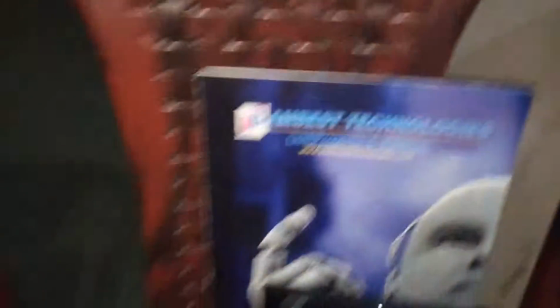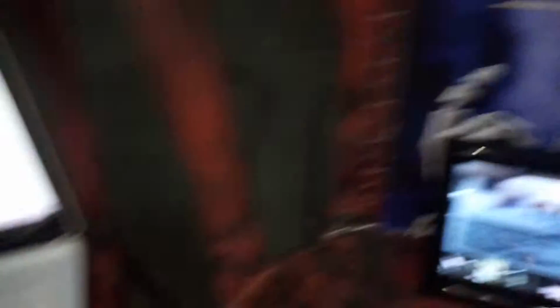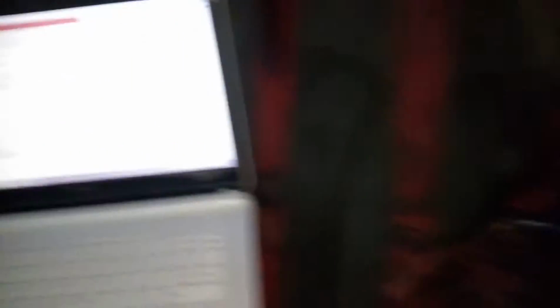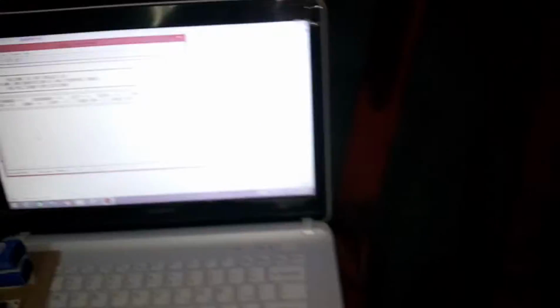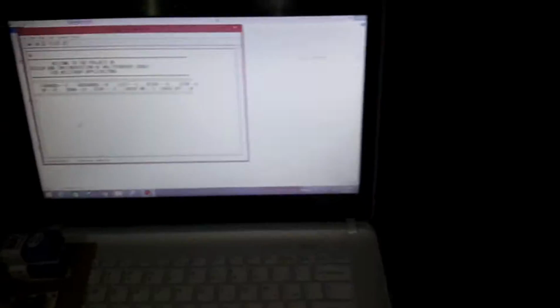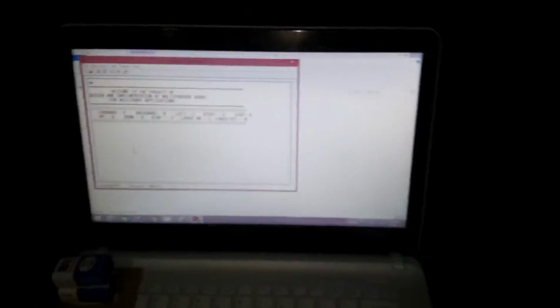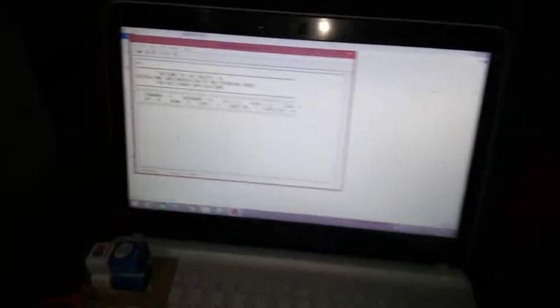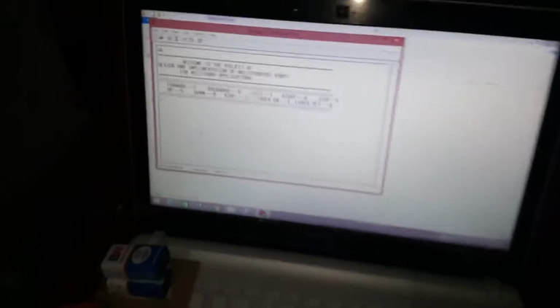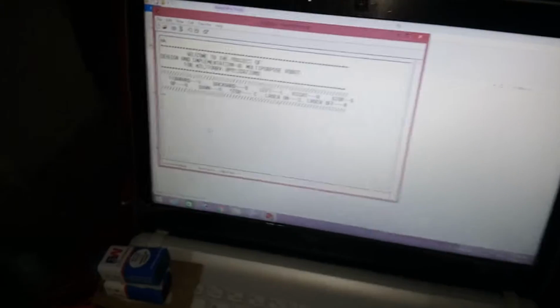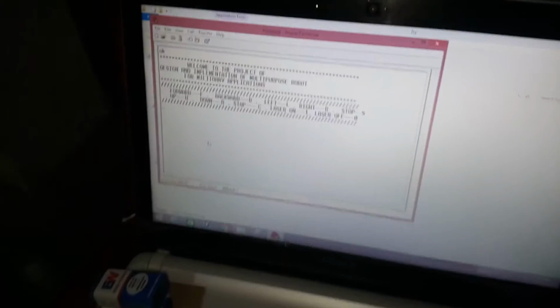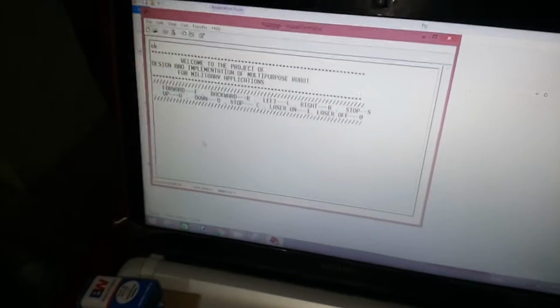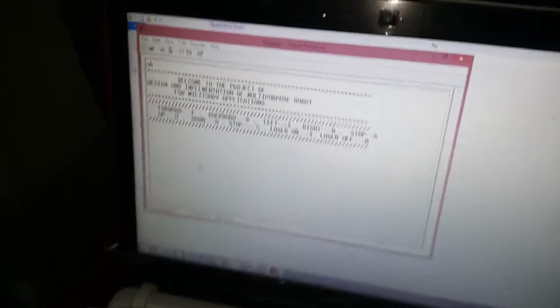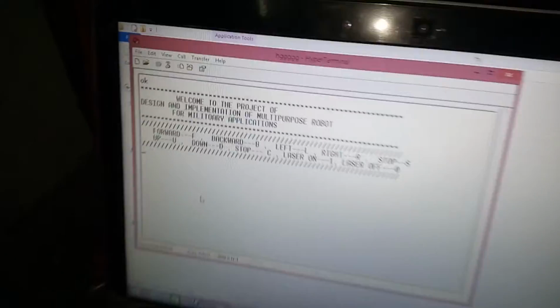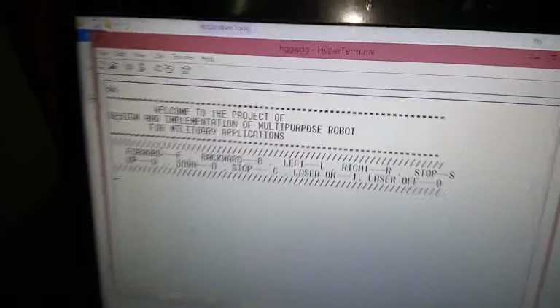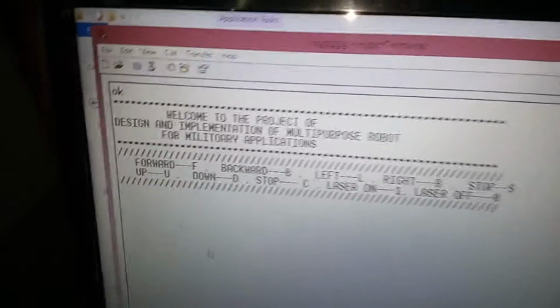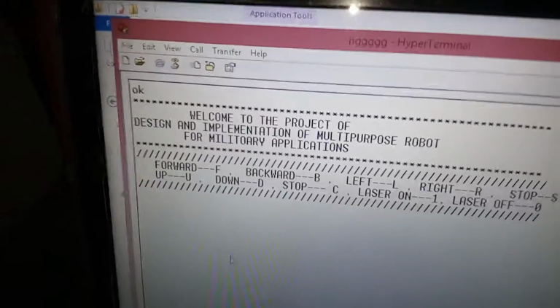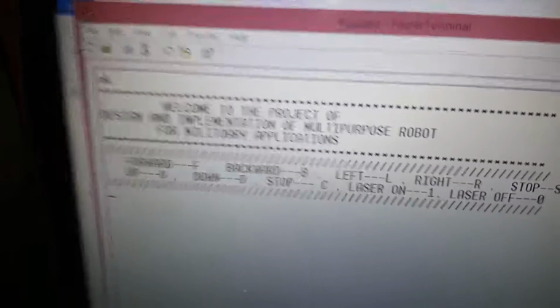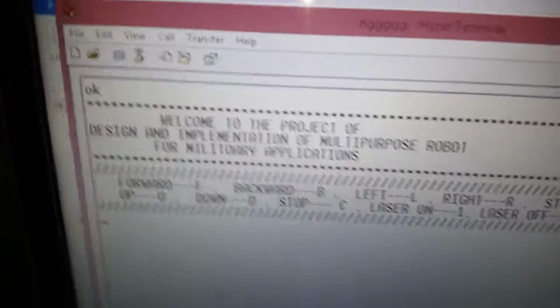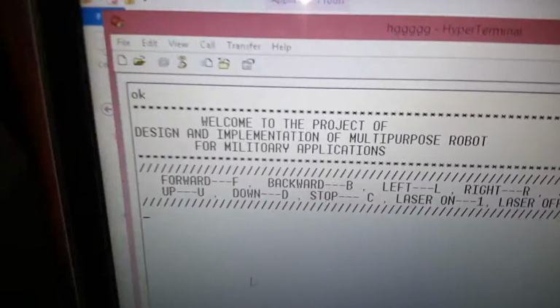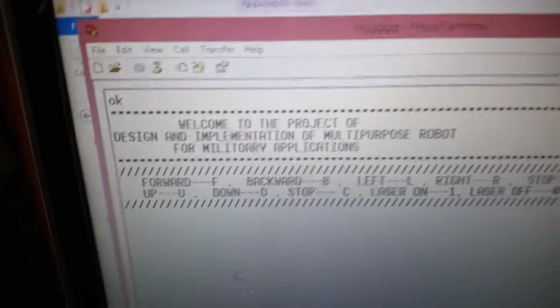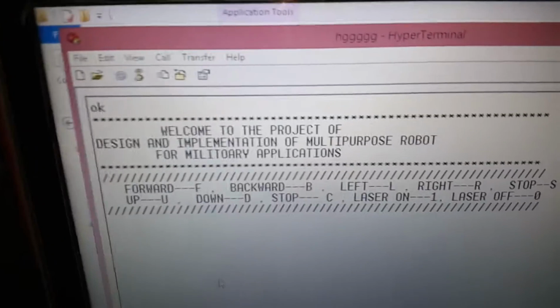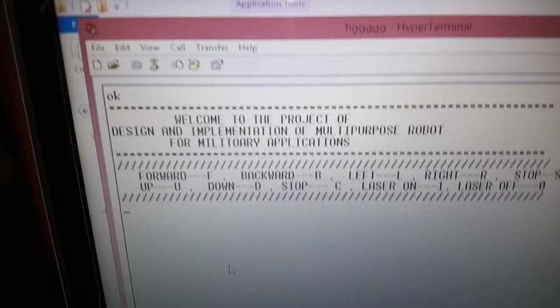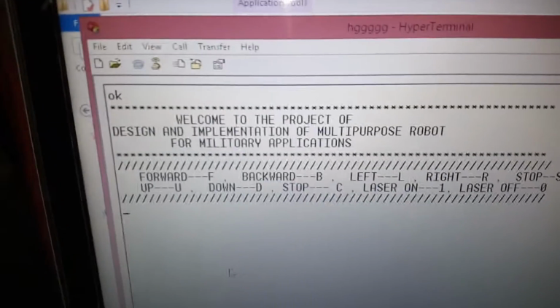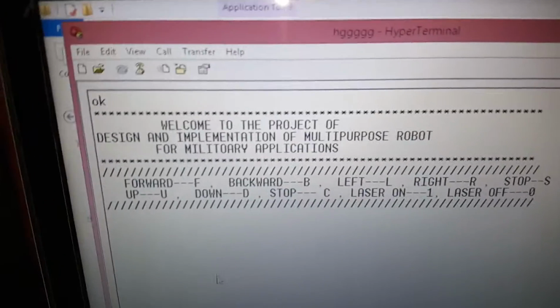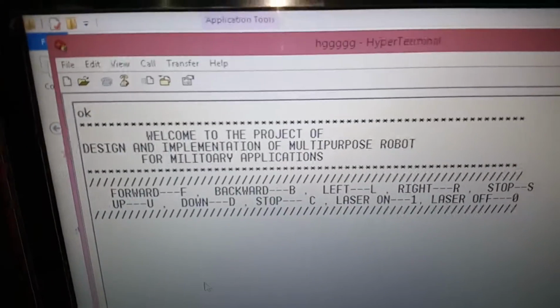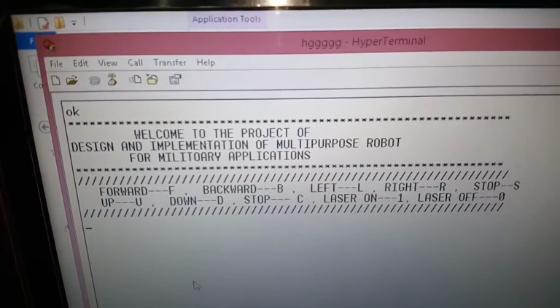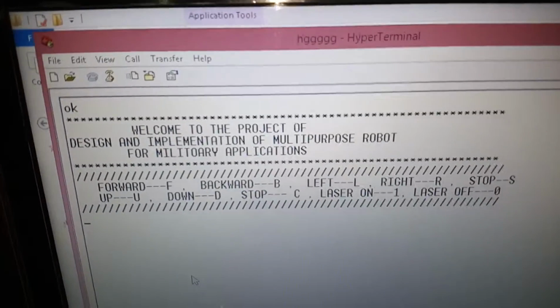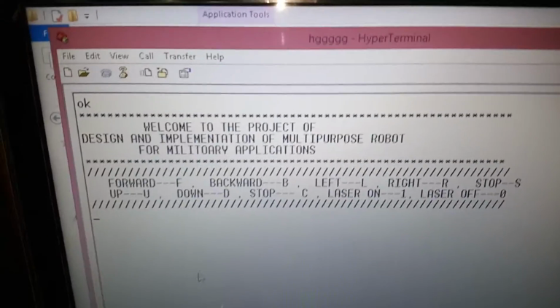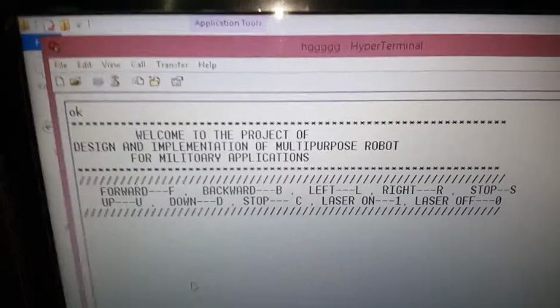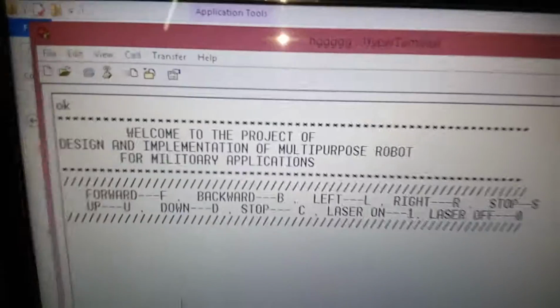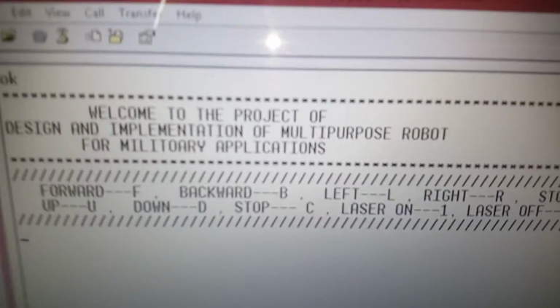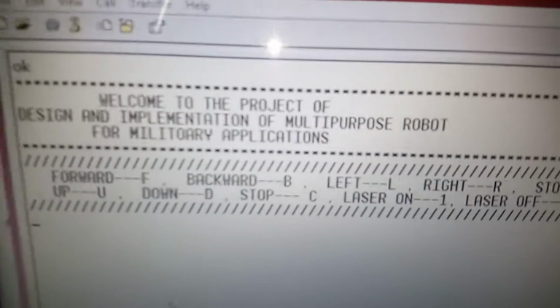Through this PC we are going to give the commands. There are so many commands like Forward, Back, Left, Right, and Stop.